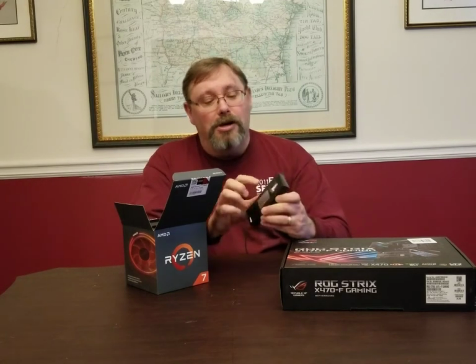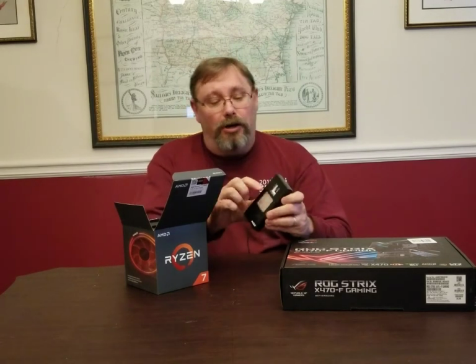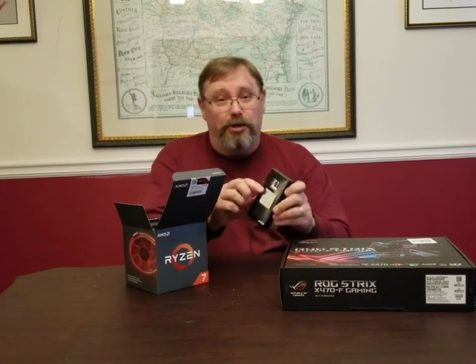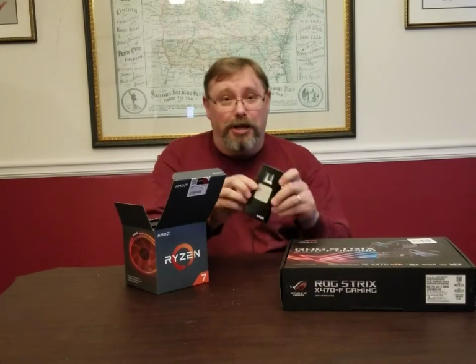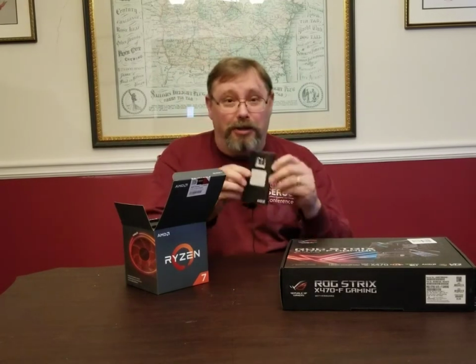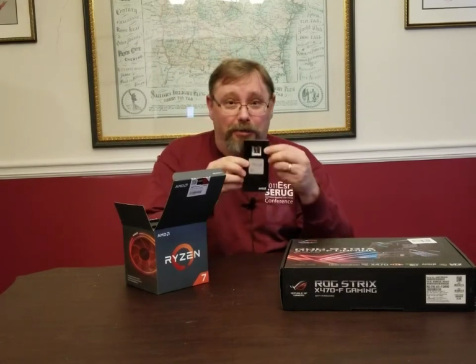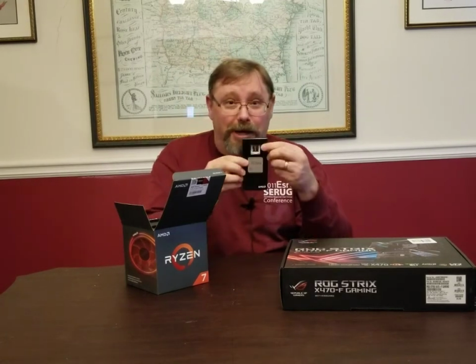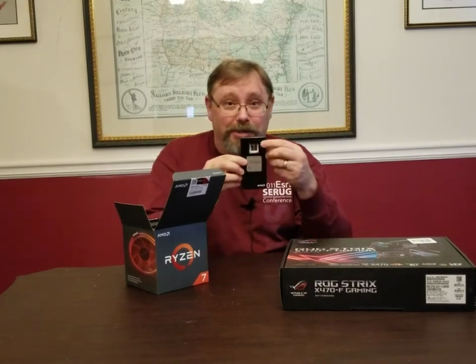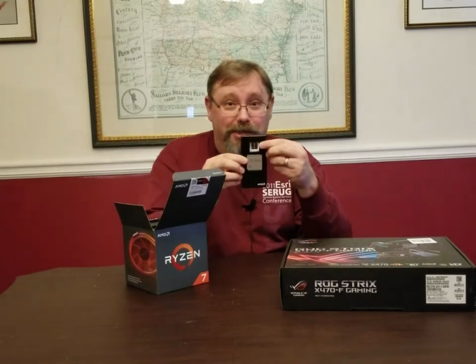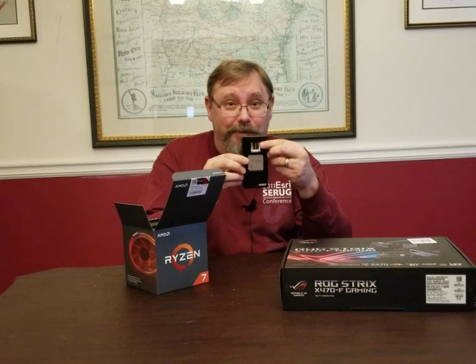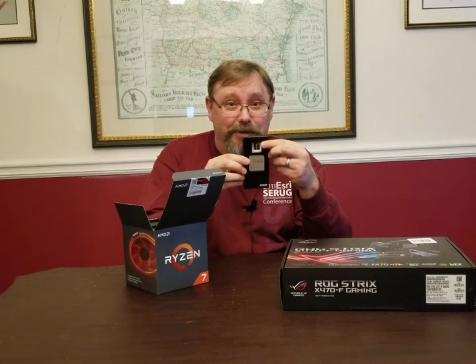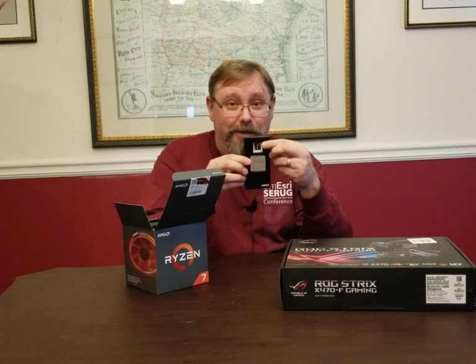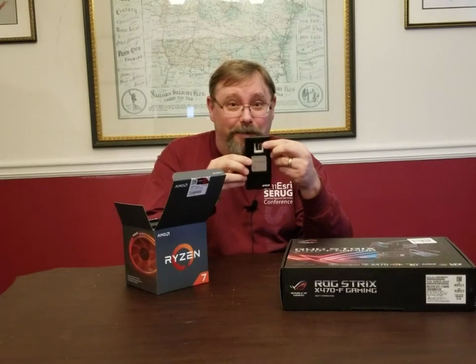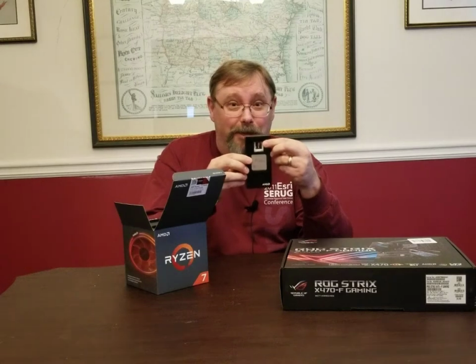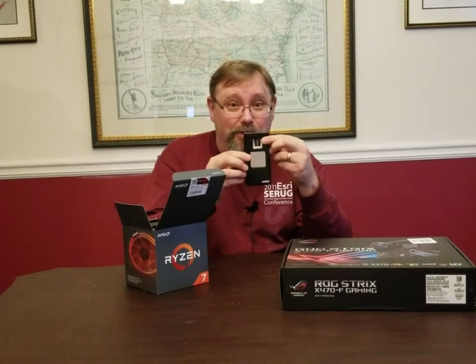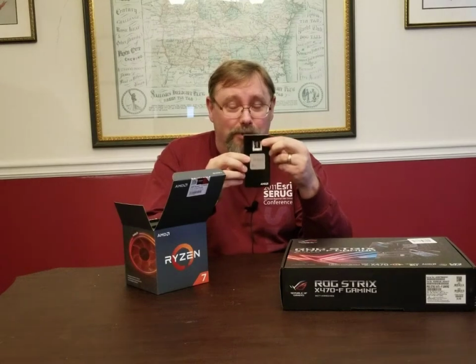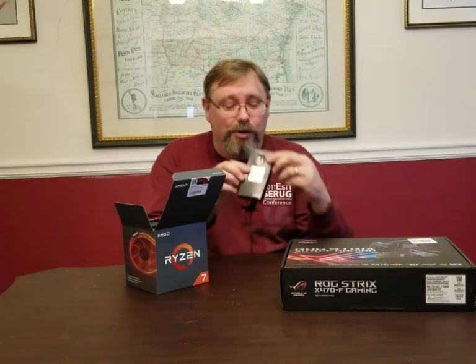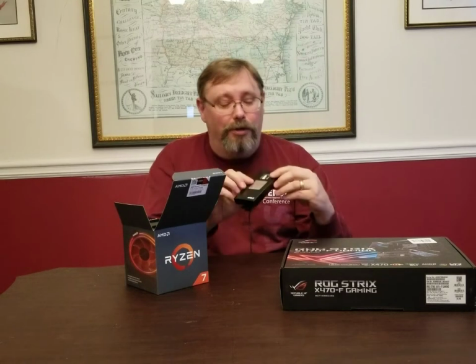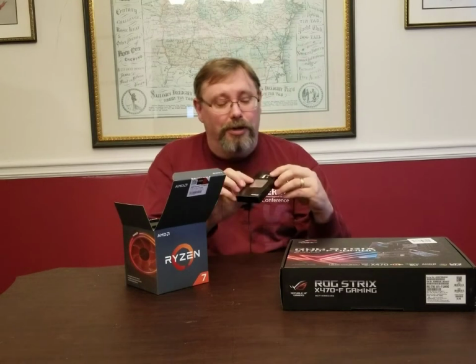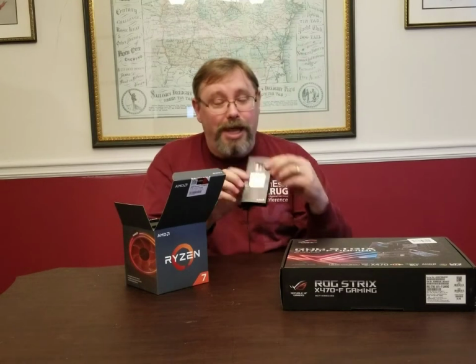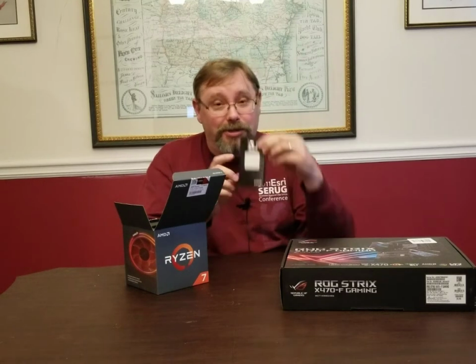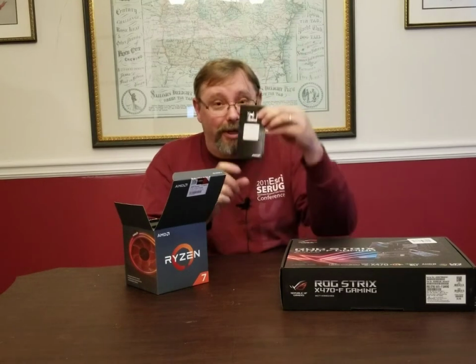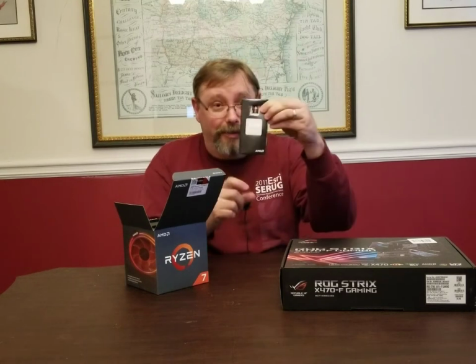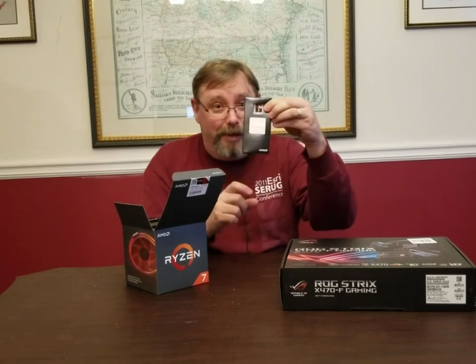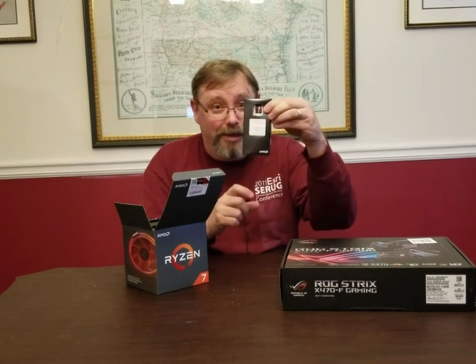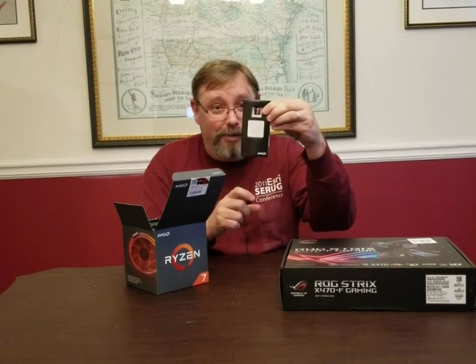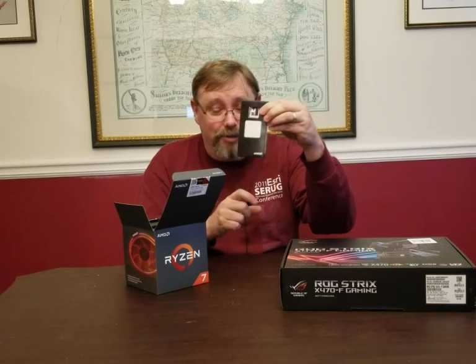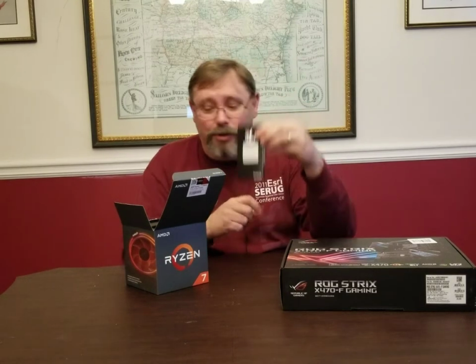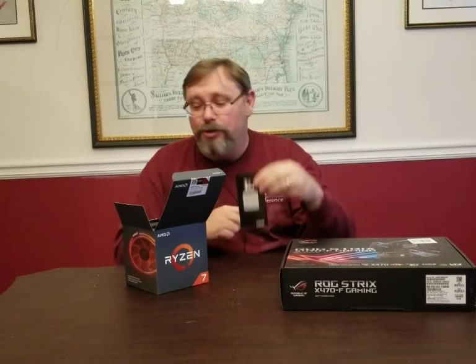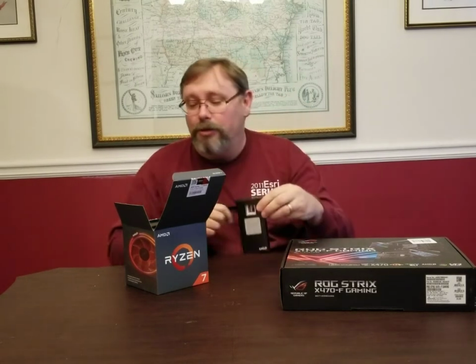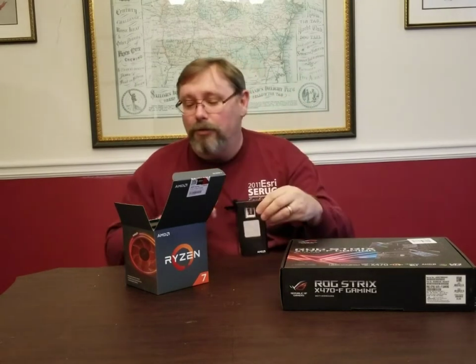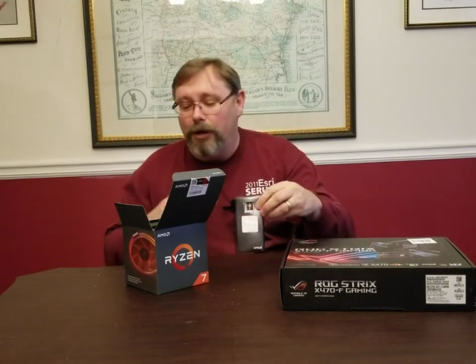Also got the little Ryzen 7 sticker that you can put on the case to let everybody know that's what you're running.